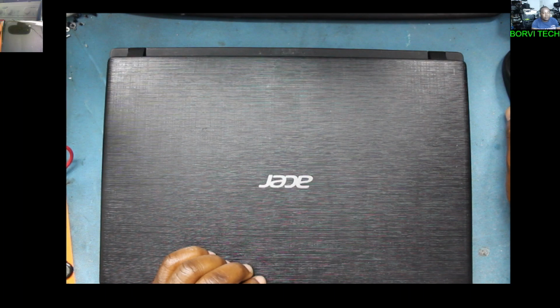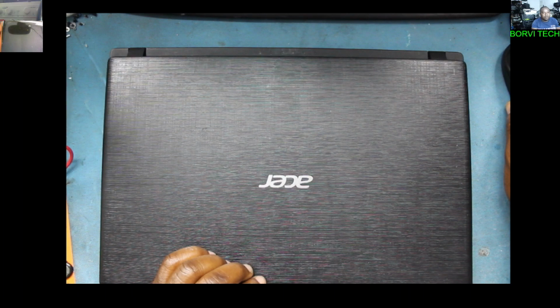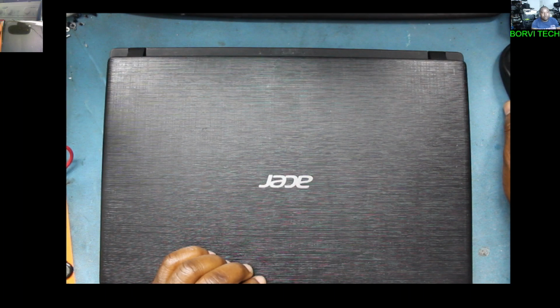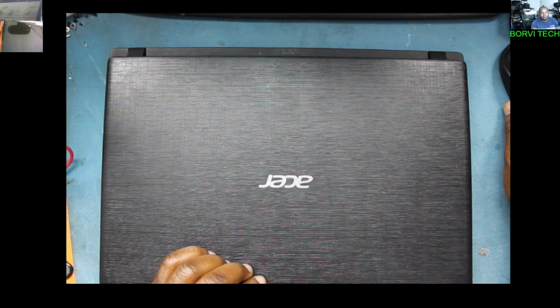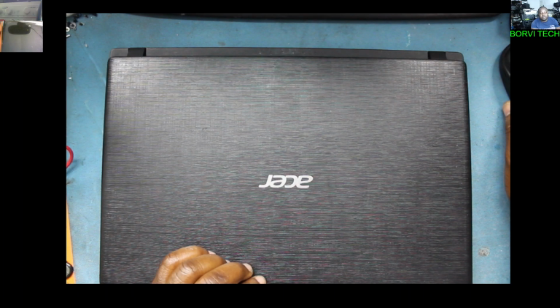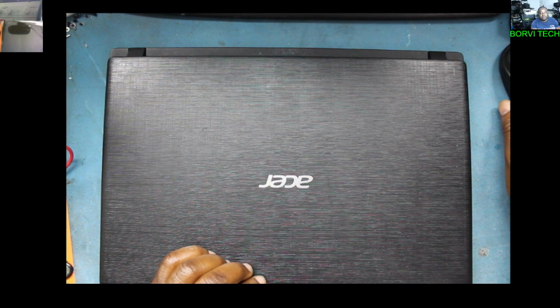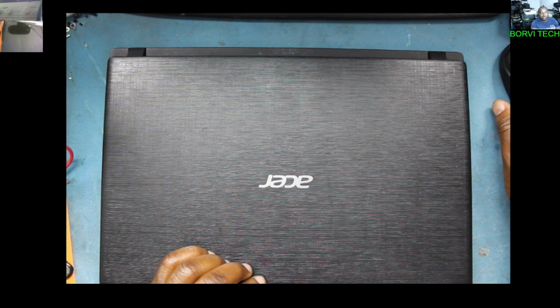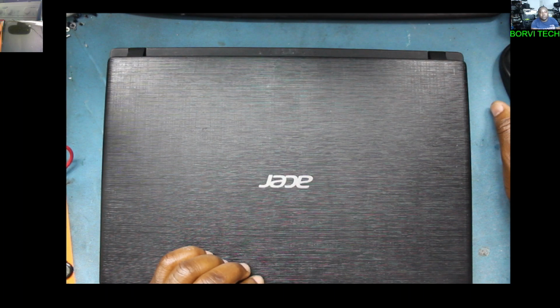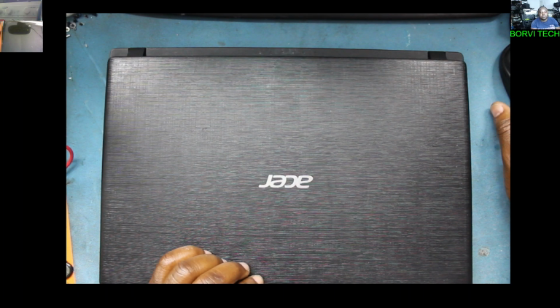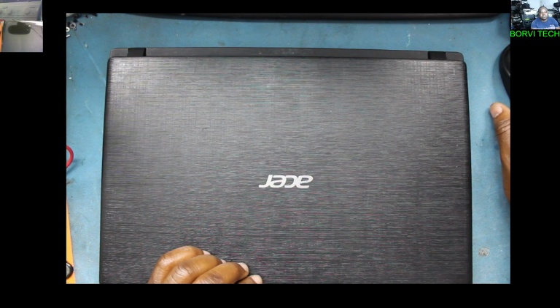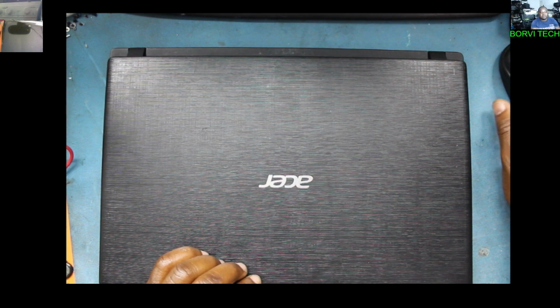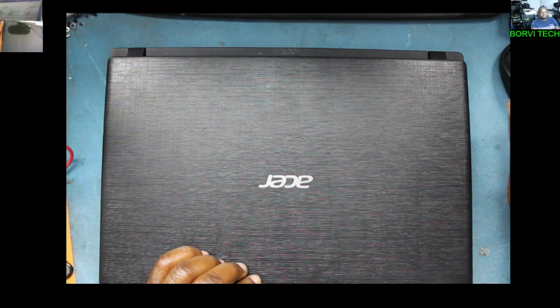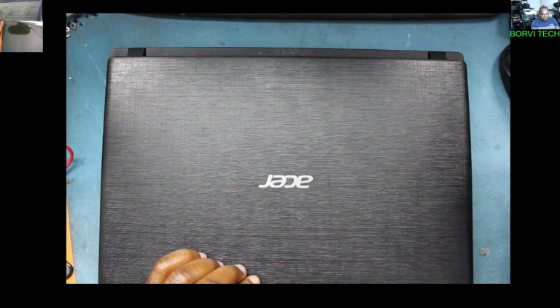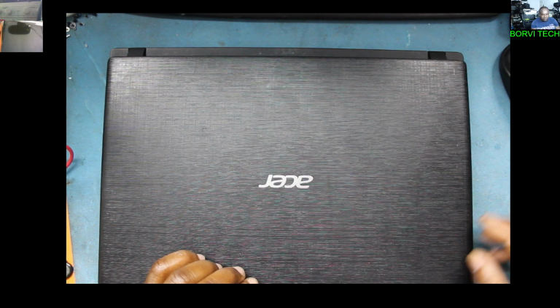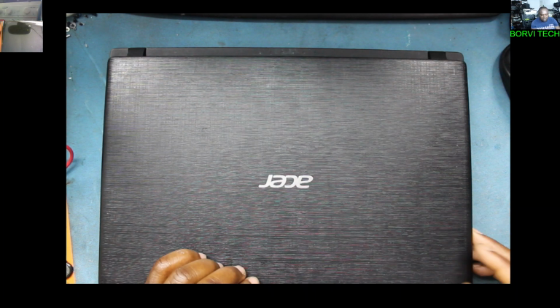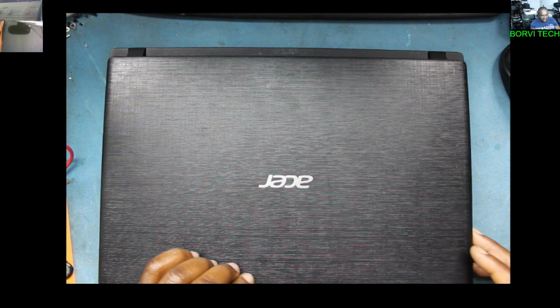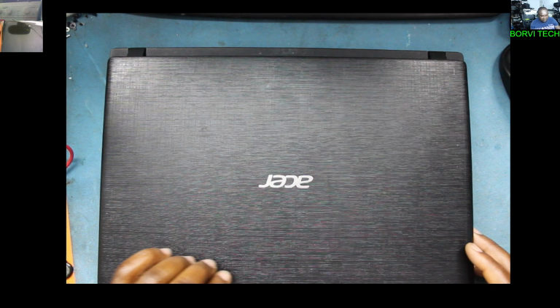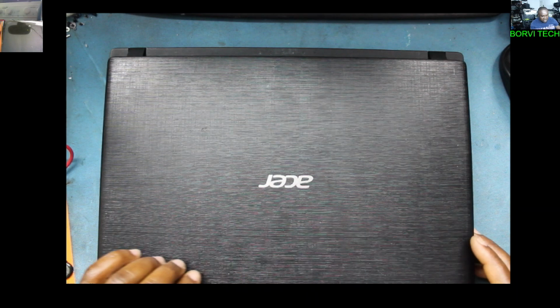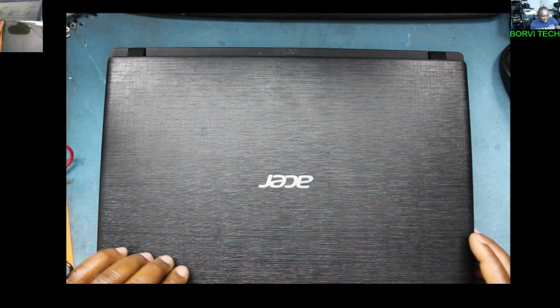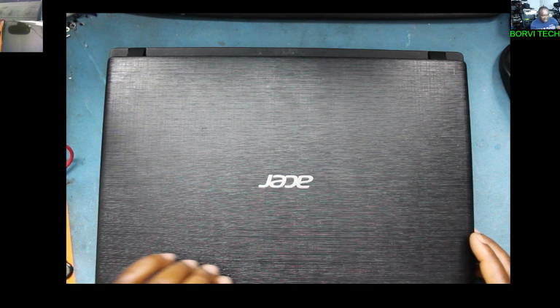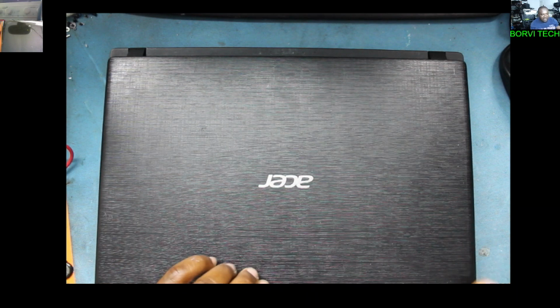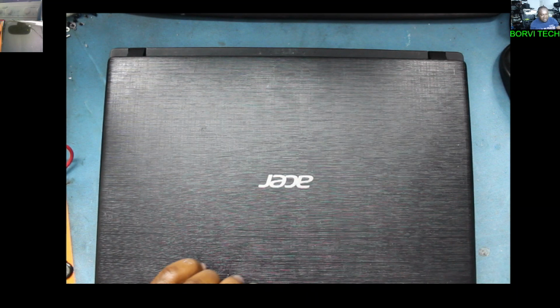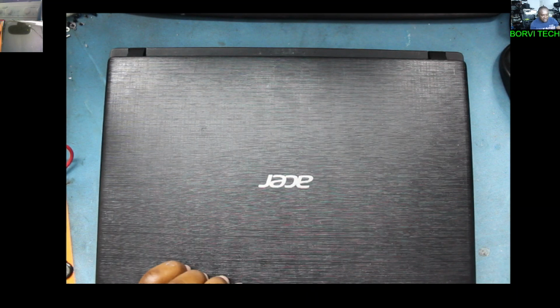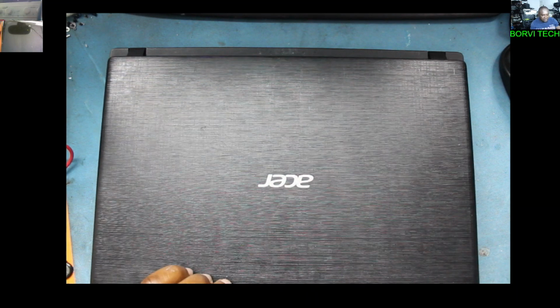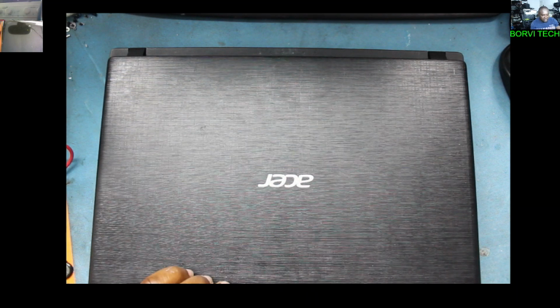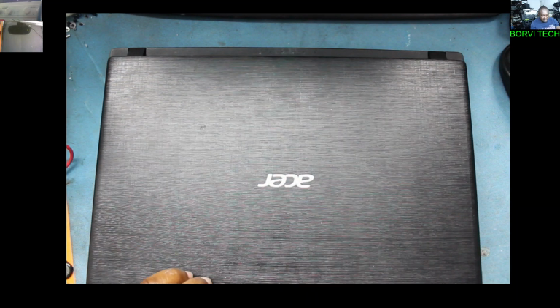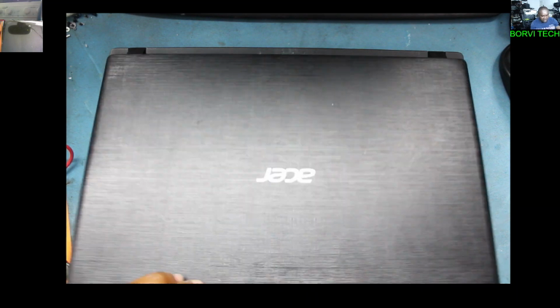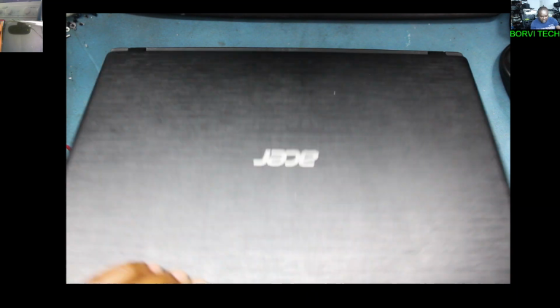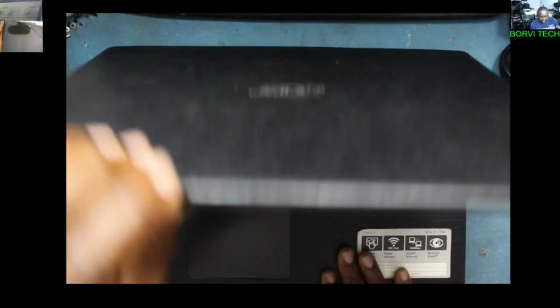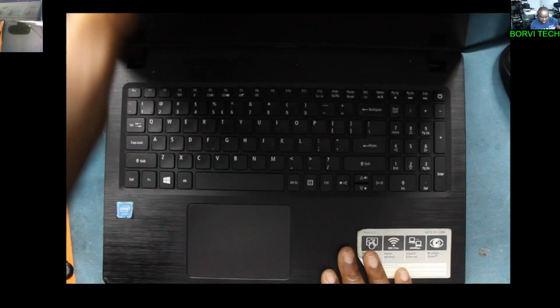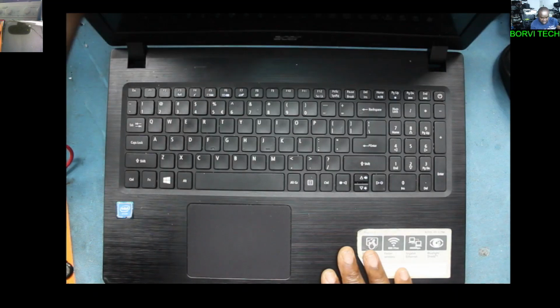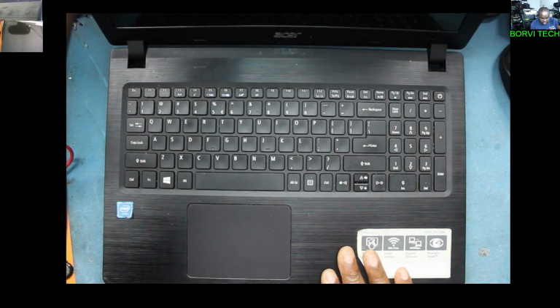Hello everyone, welcome to my YouTube channel. I've got this Acer Aspire 3 here.